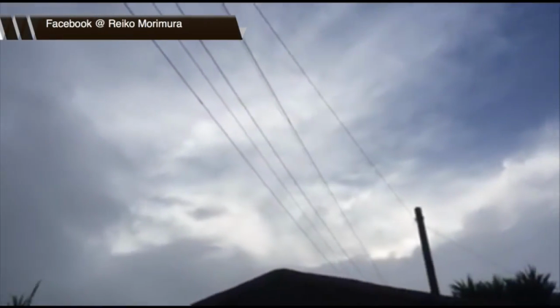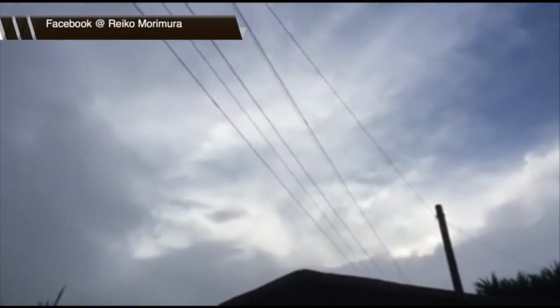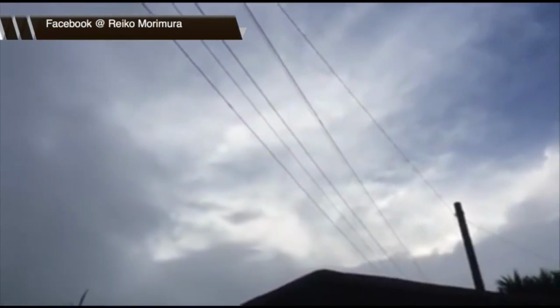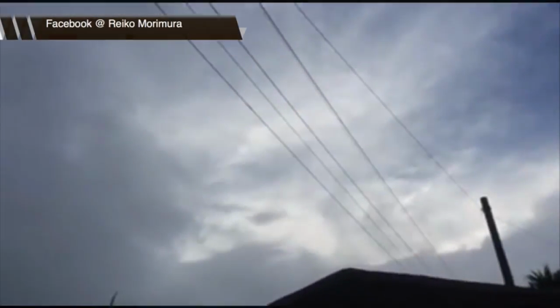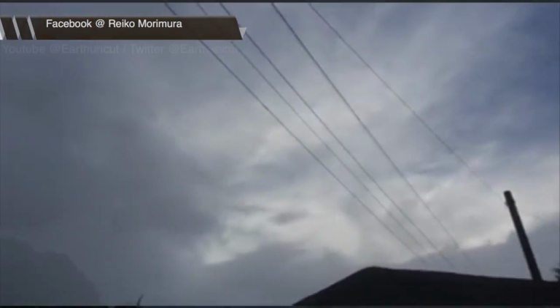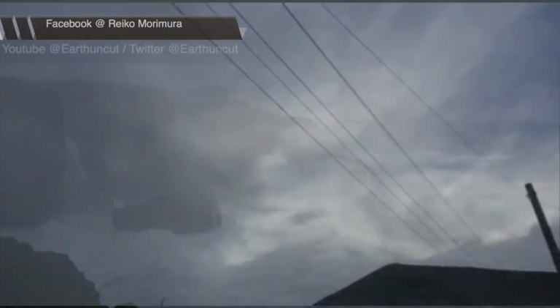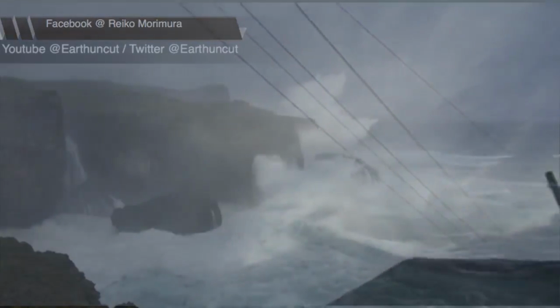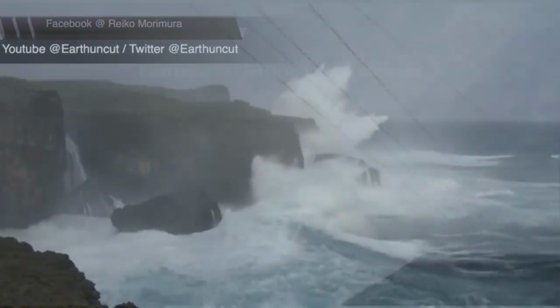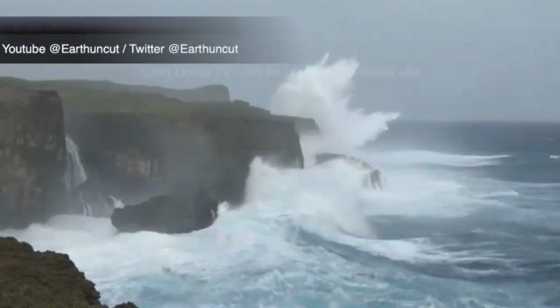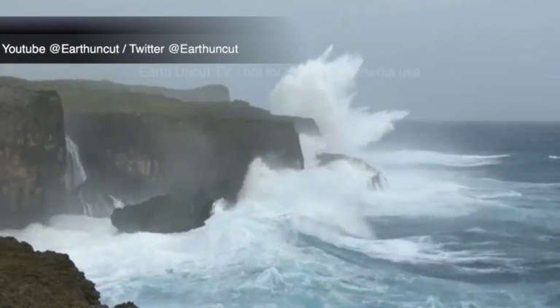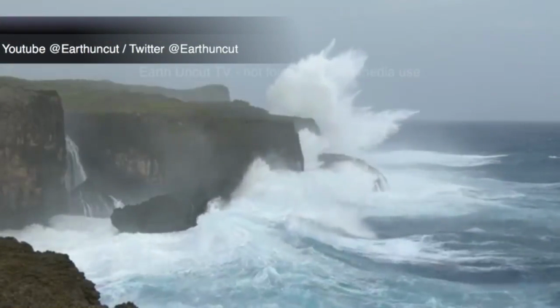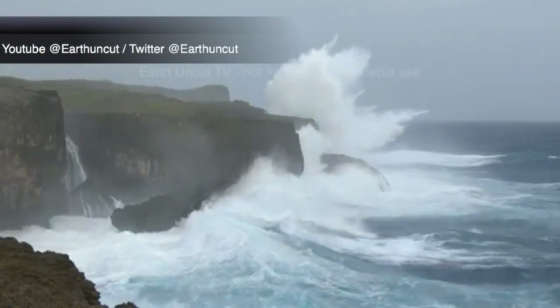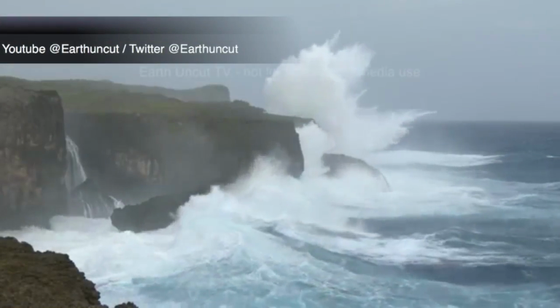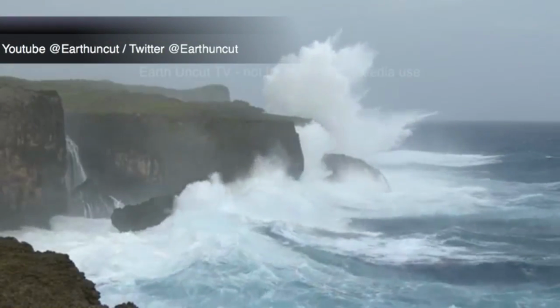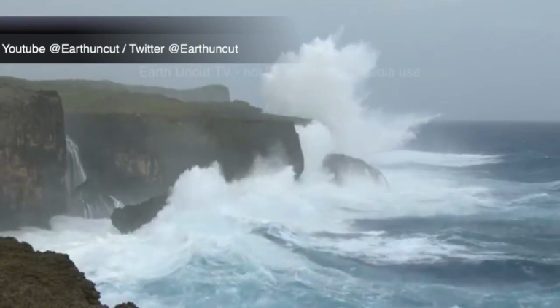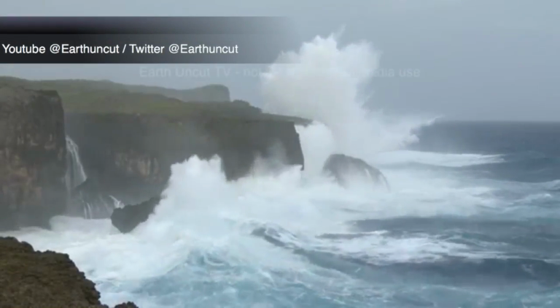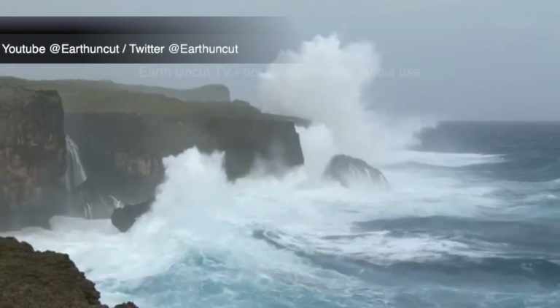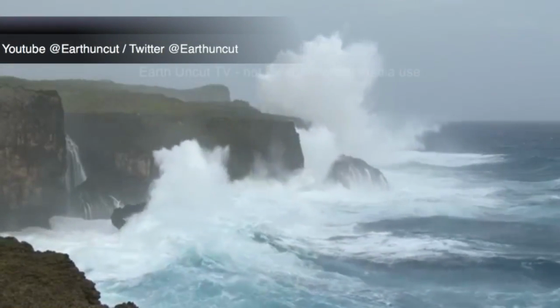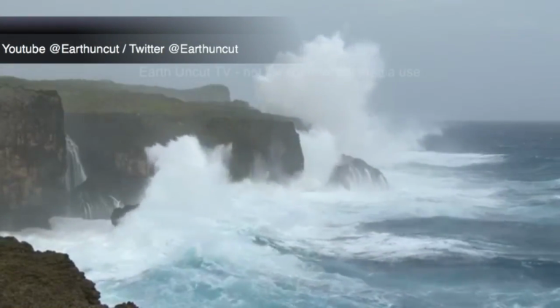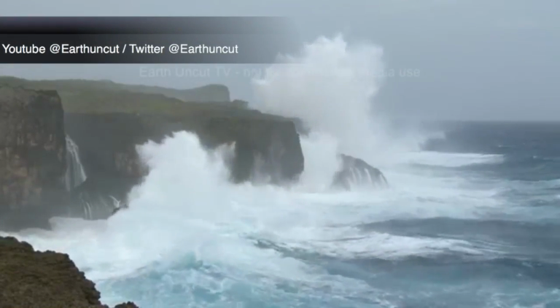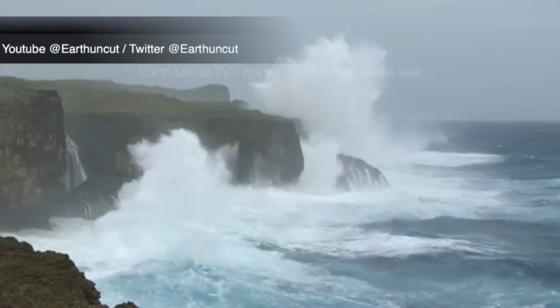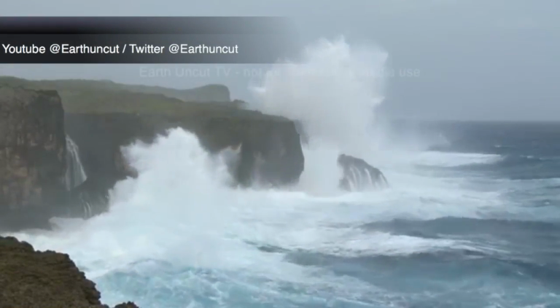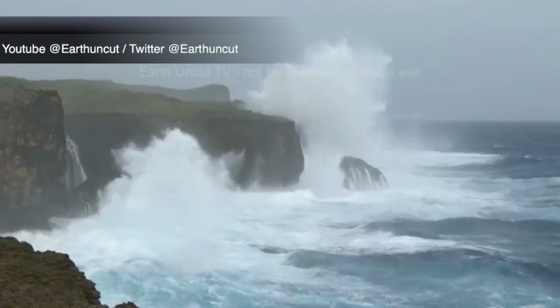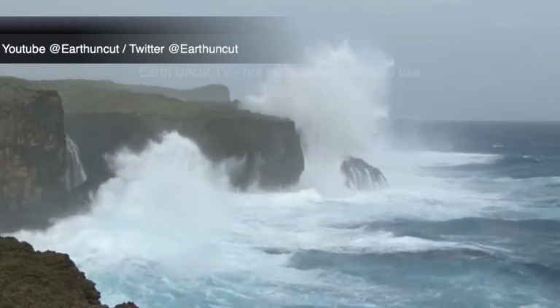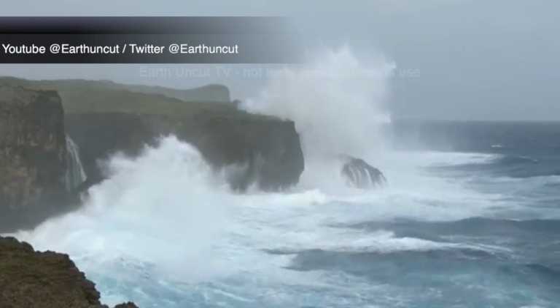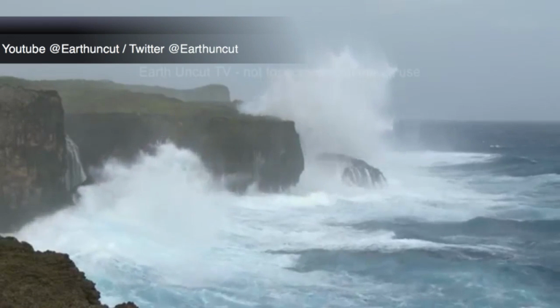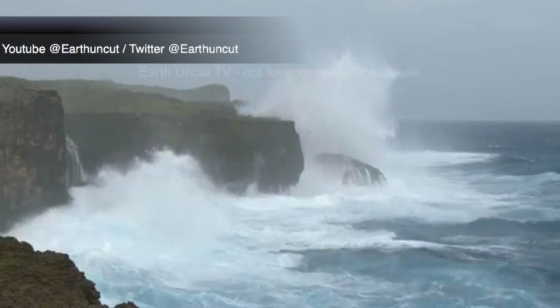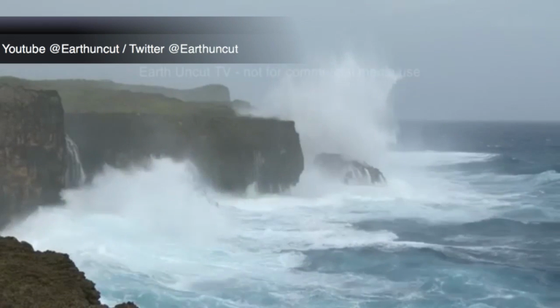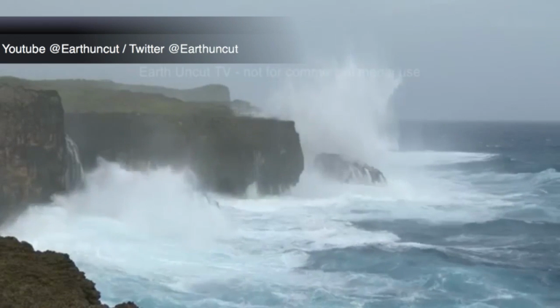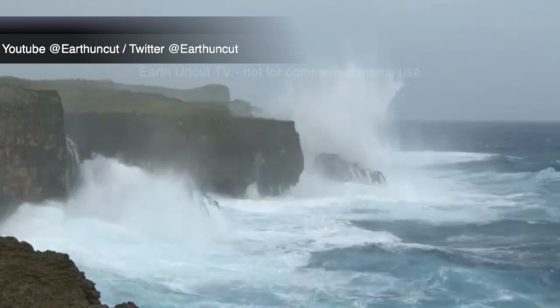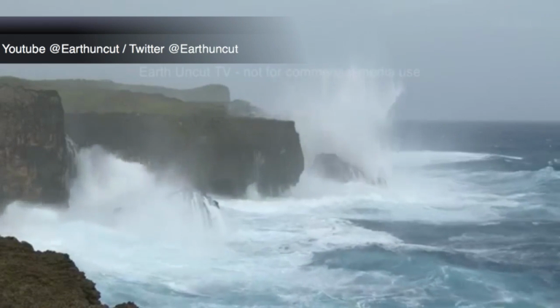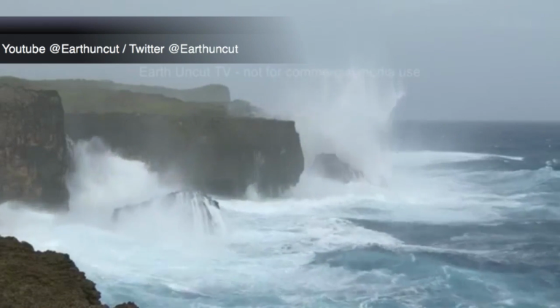Also, just towards the east, Miyakojima continues to be impacted, with some very large swells coming in from this storm system.